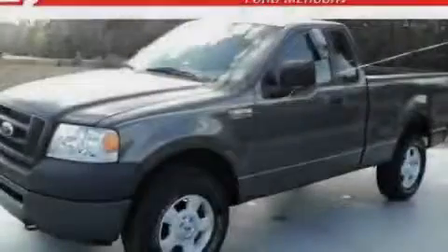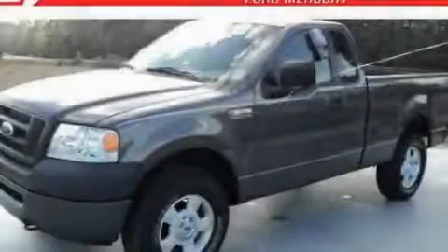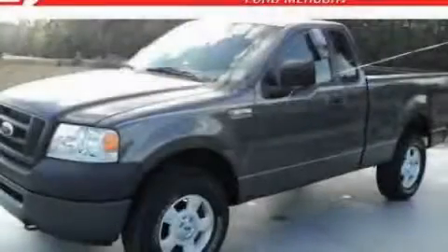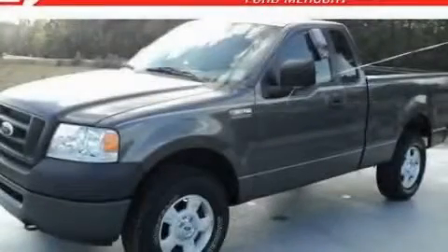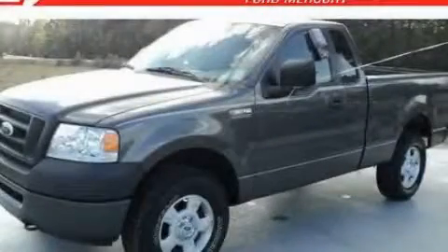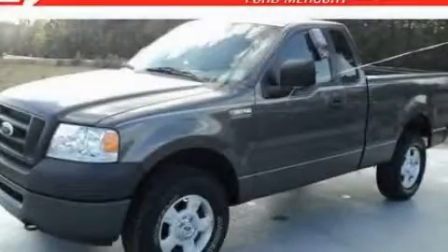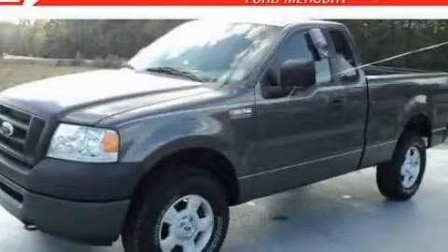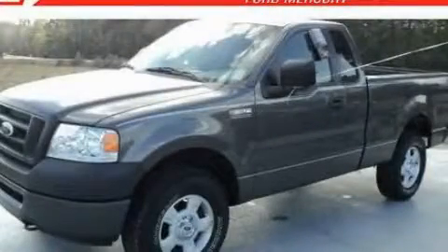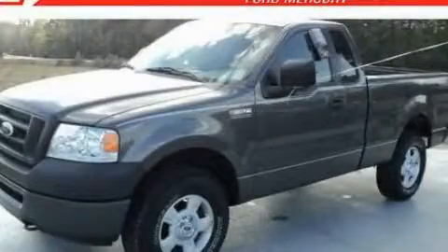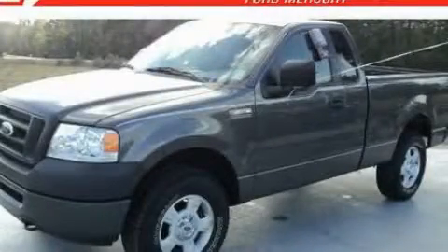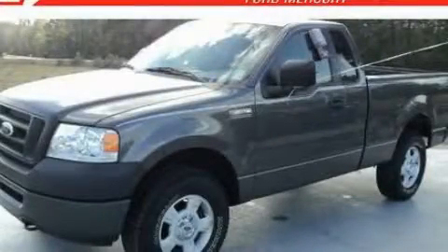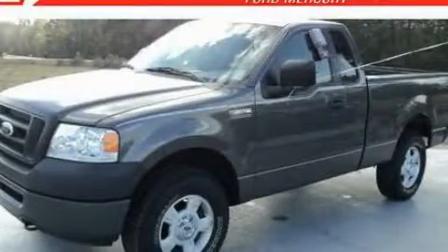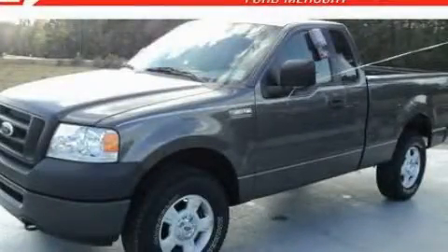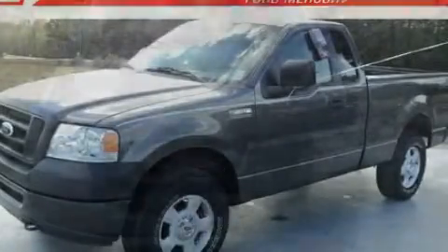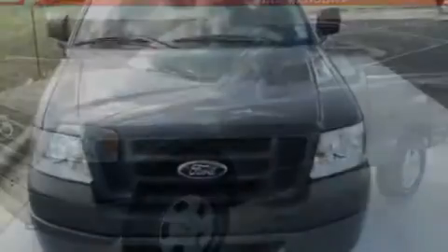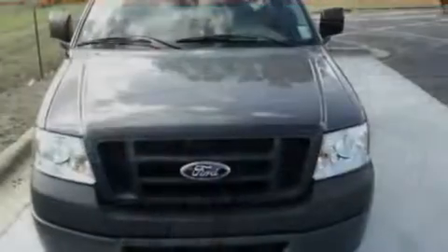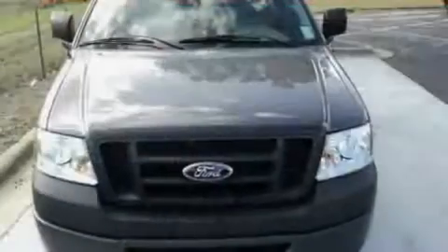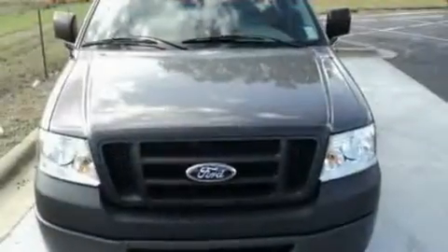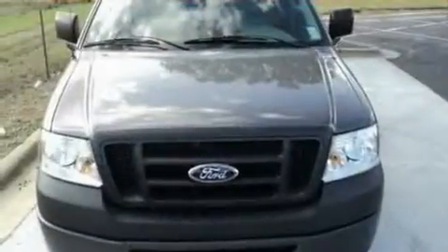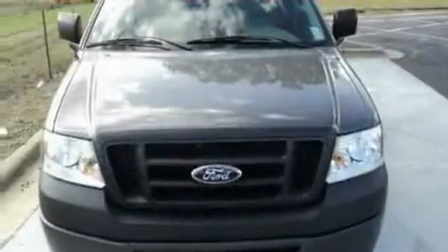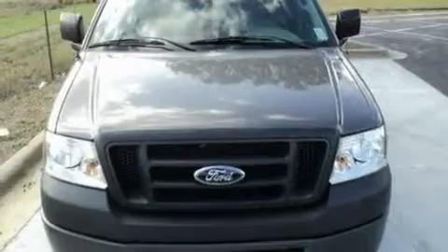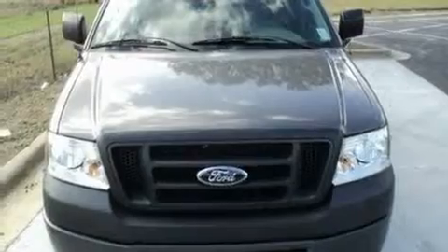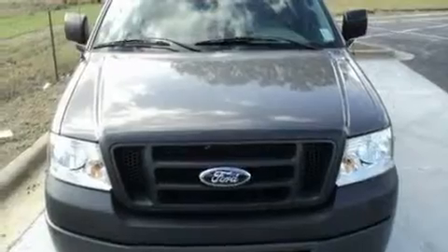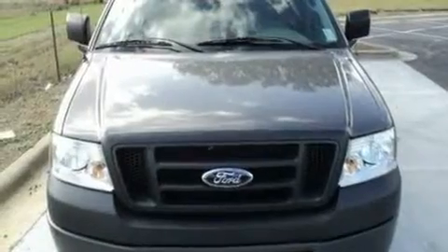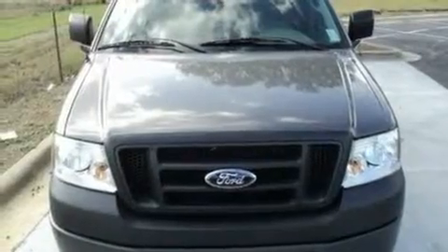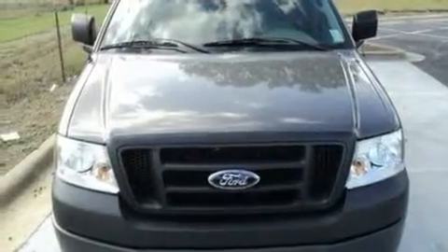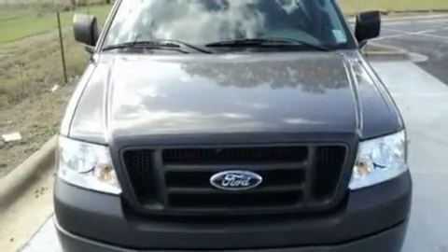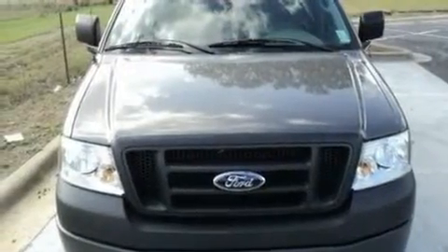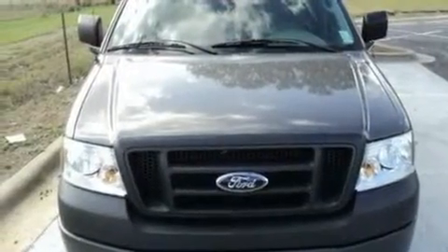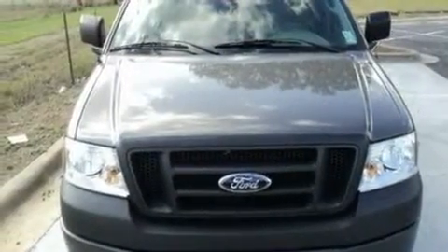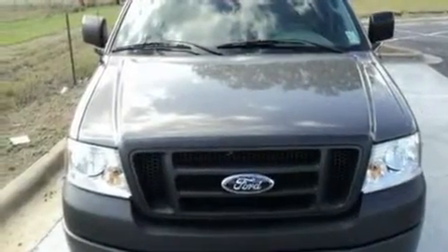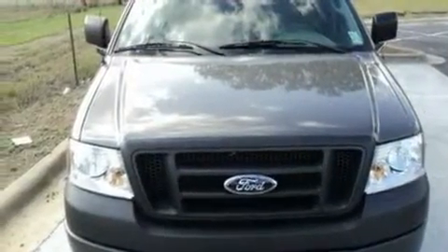This is a 2008 Ford F-150. Whether hauling, commuting, or towing, this truck is the right one for you.